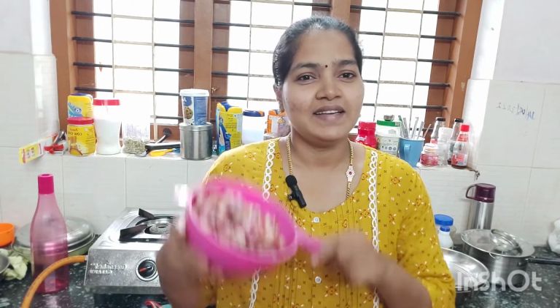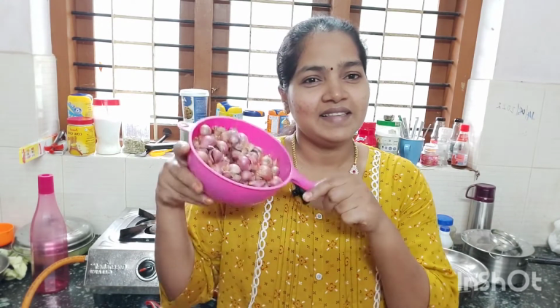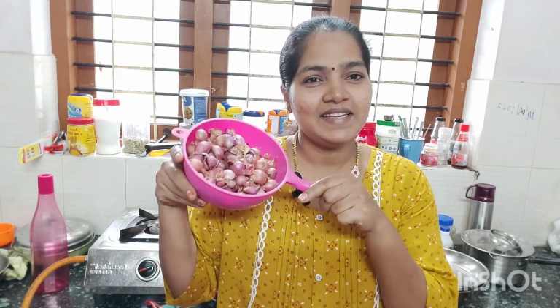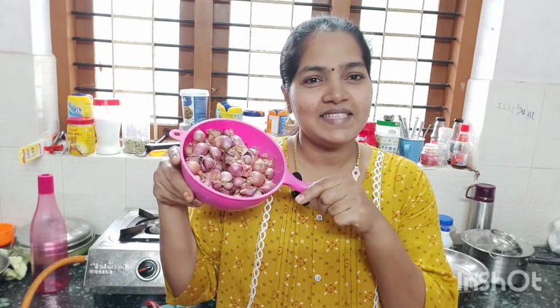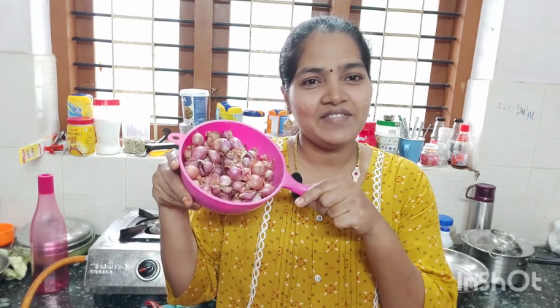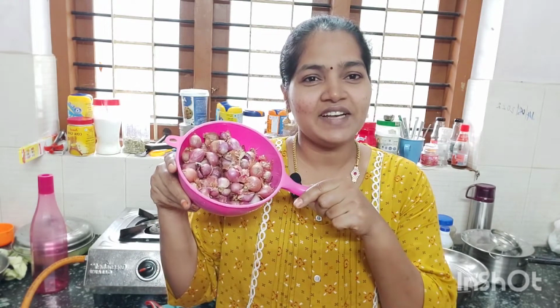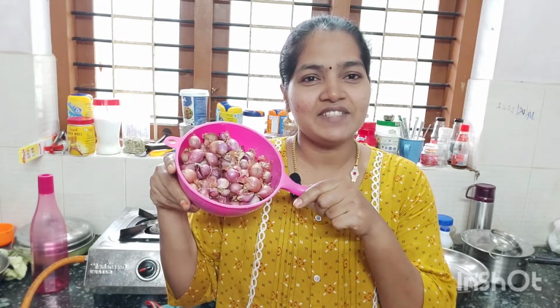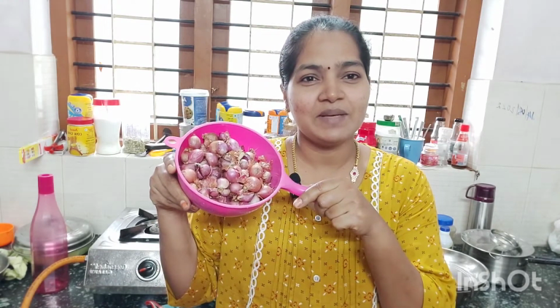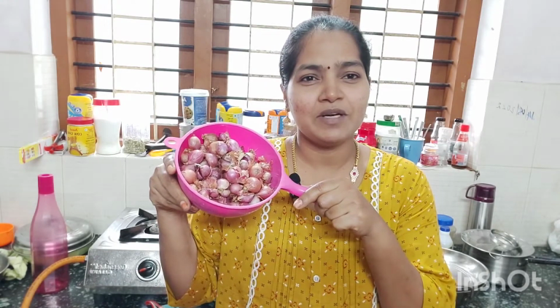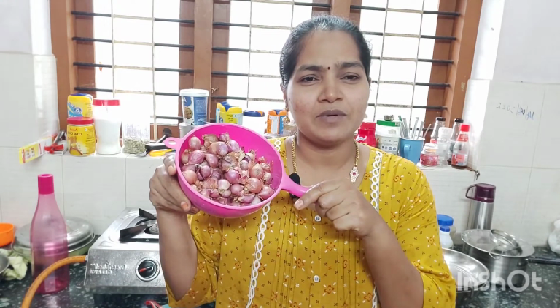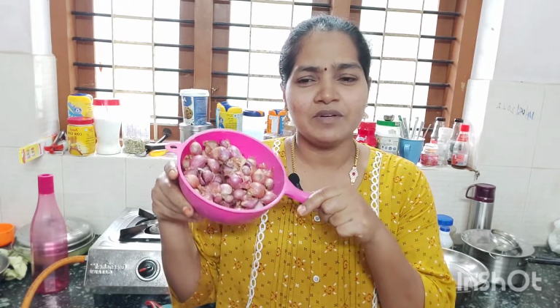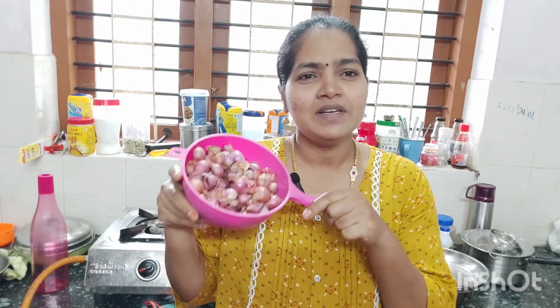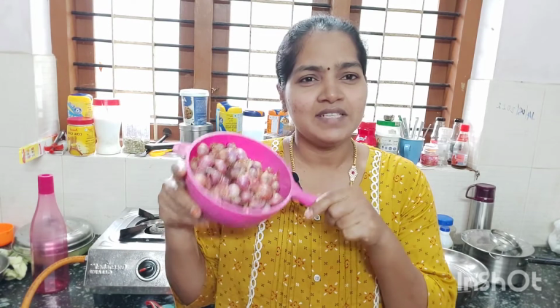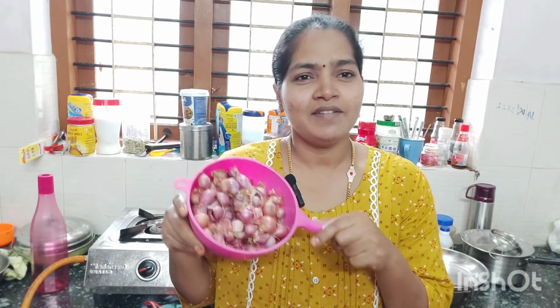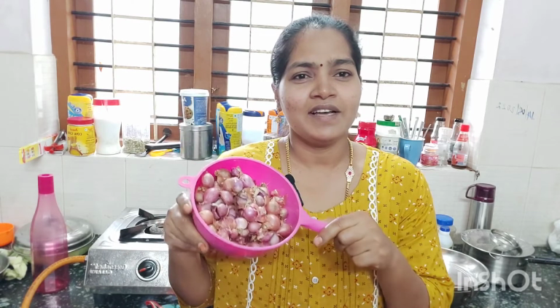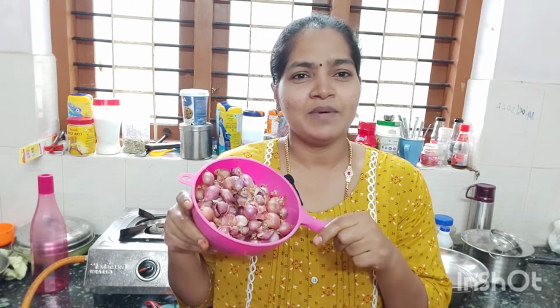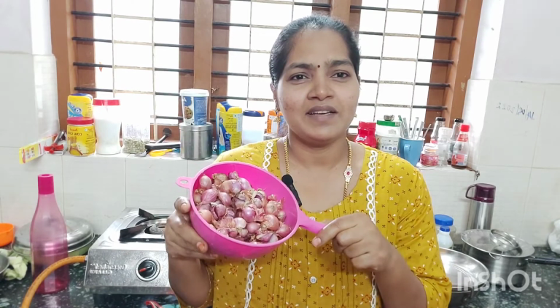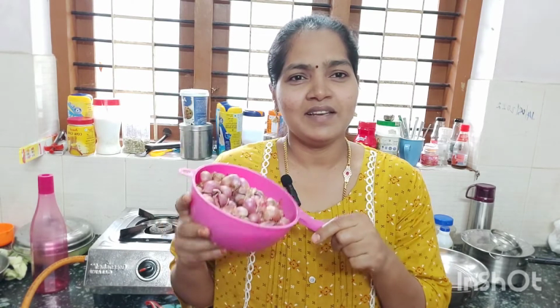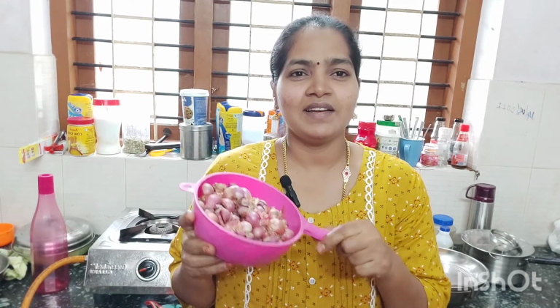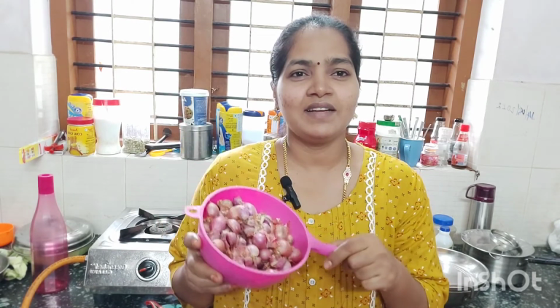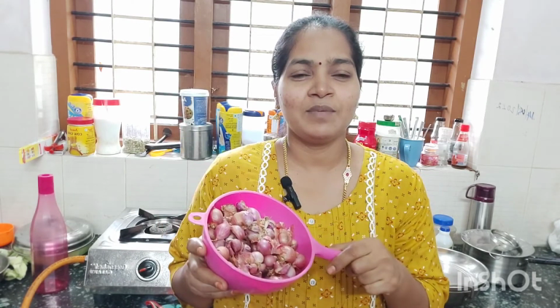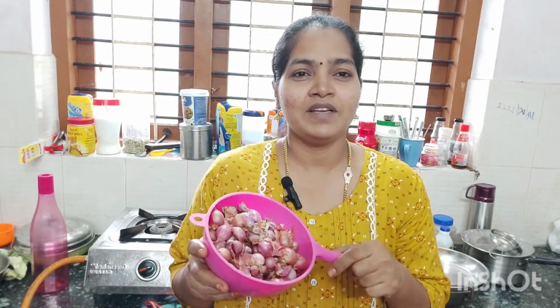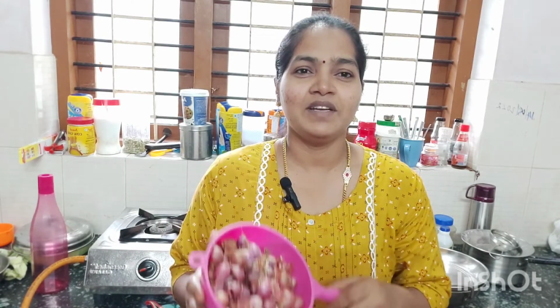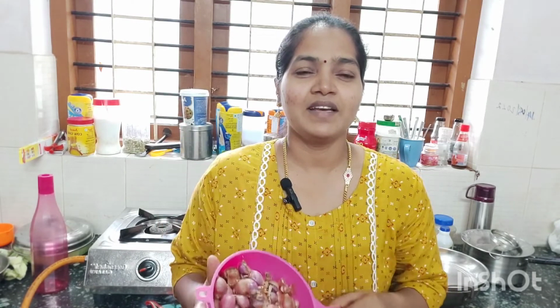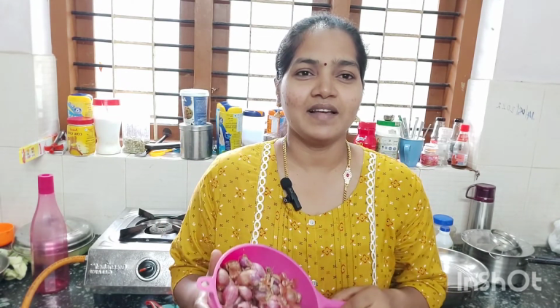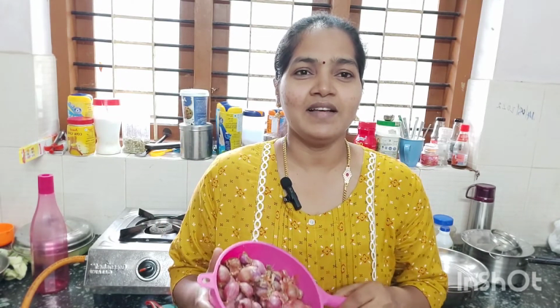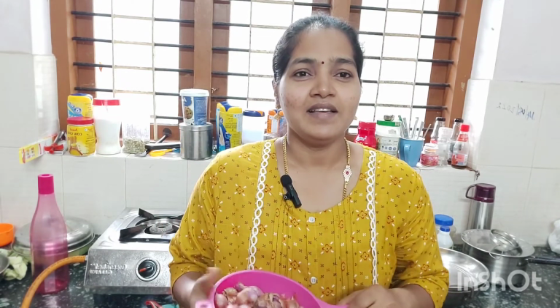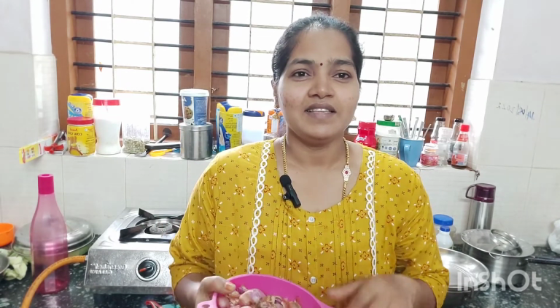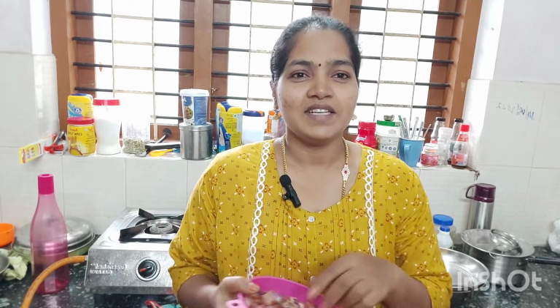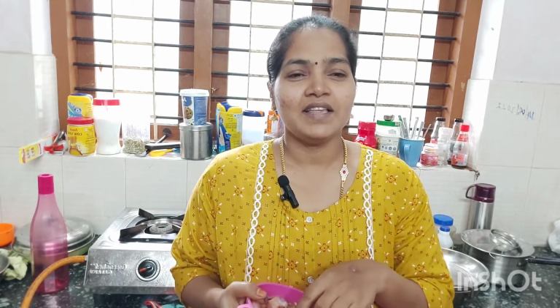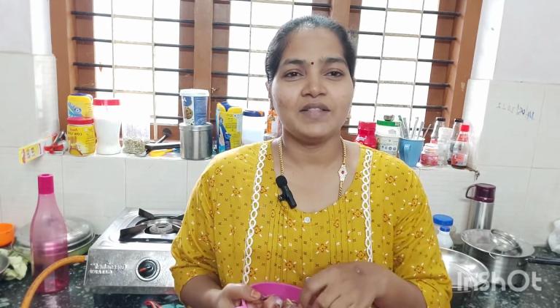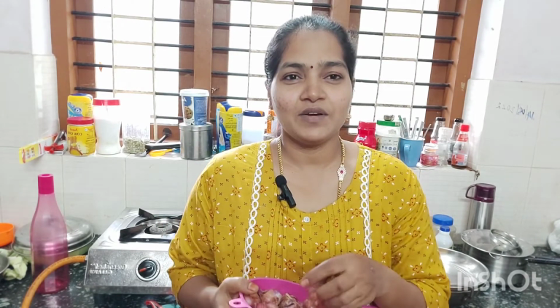I'm going to show you the recipe of Chinna Mangaya. Chinna Mangaya — how are you going to tell me? Chinna Mangaya.